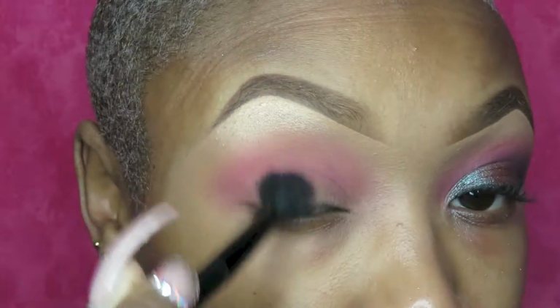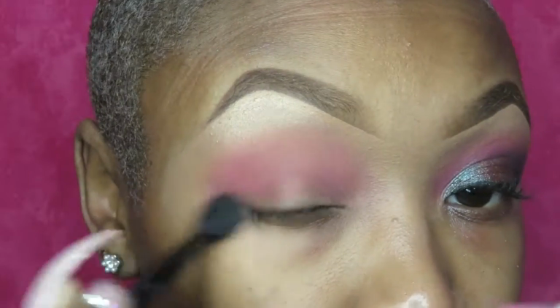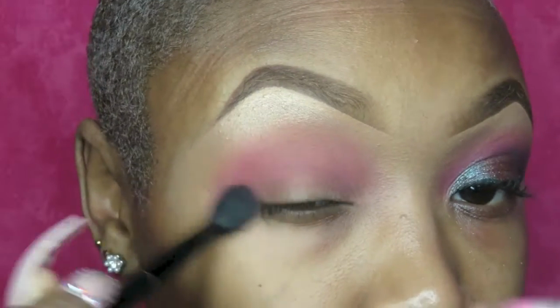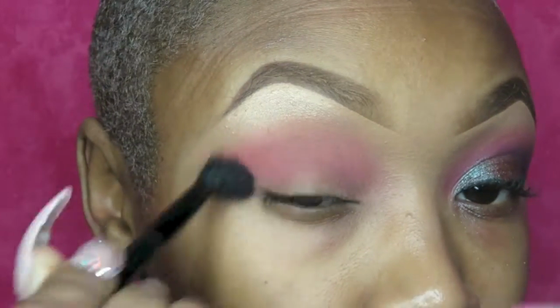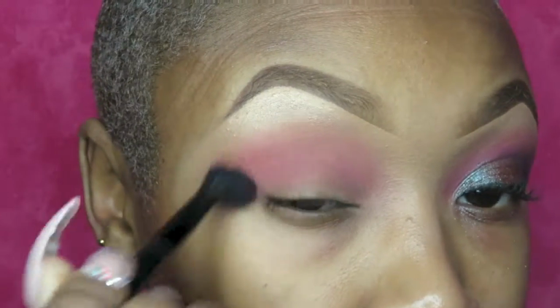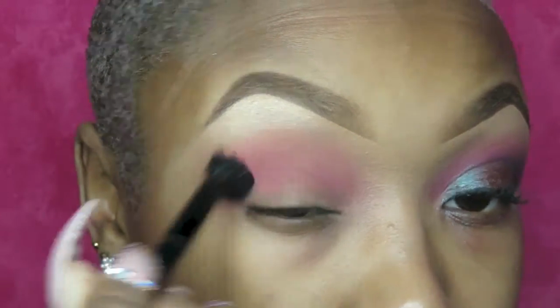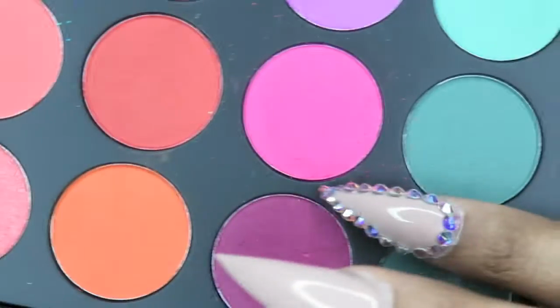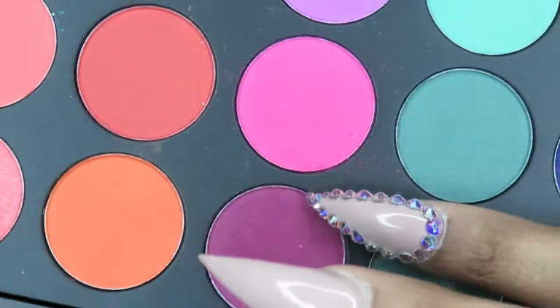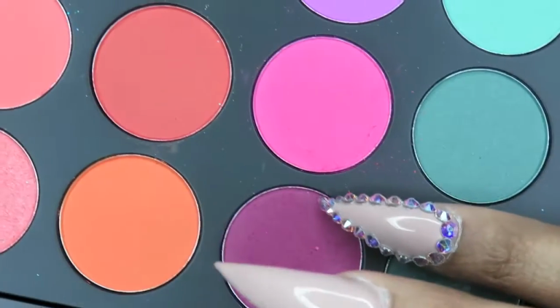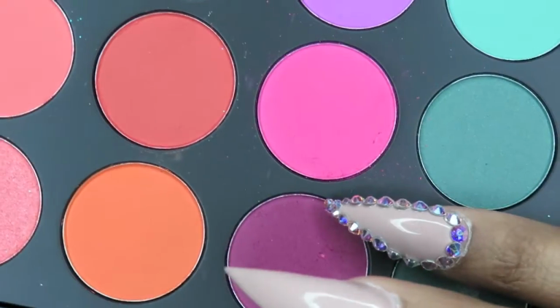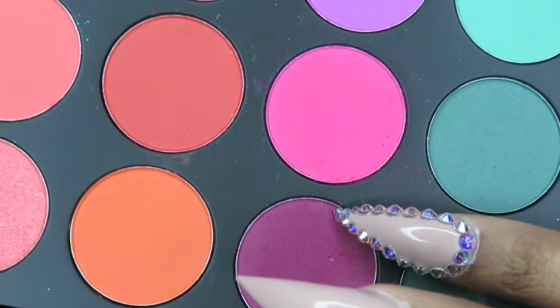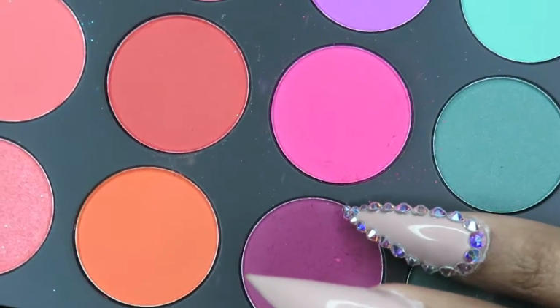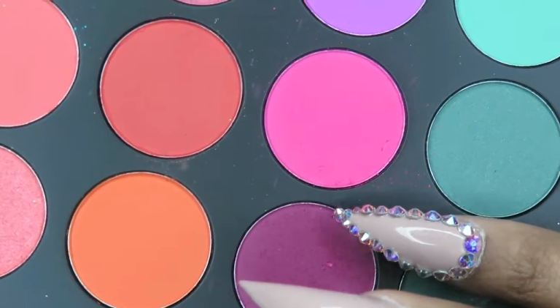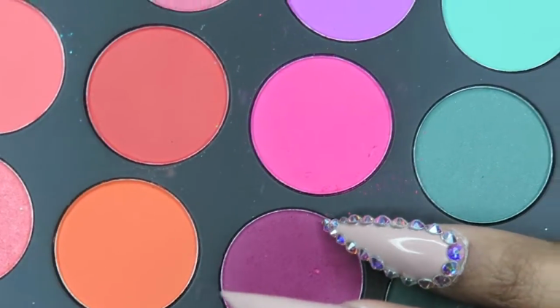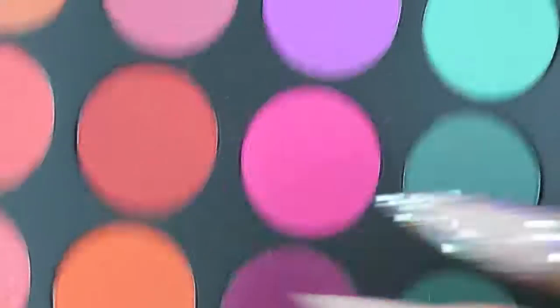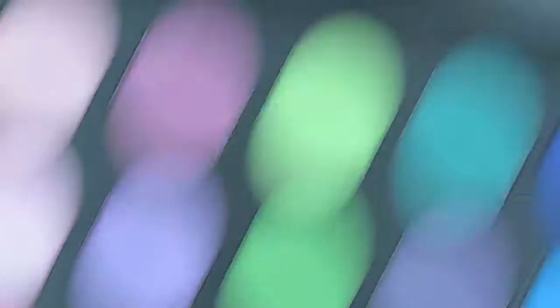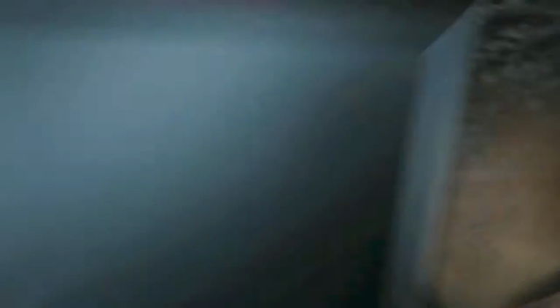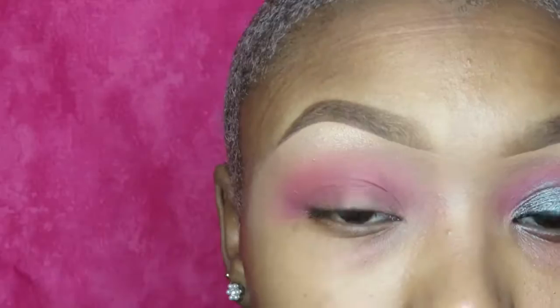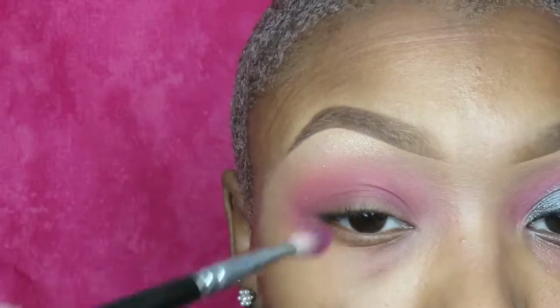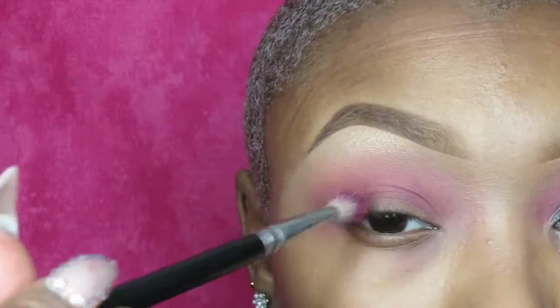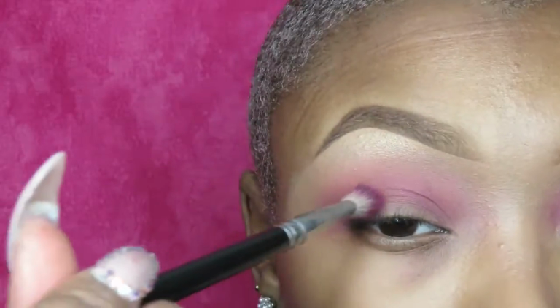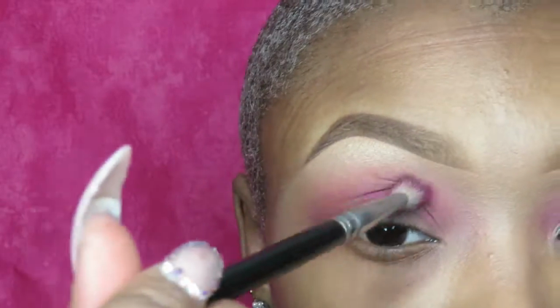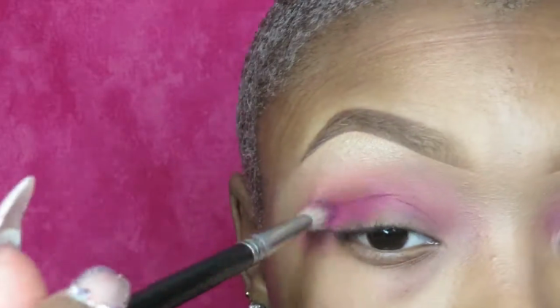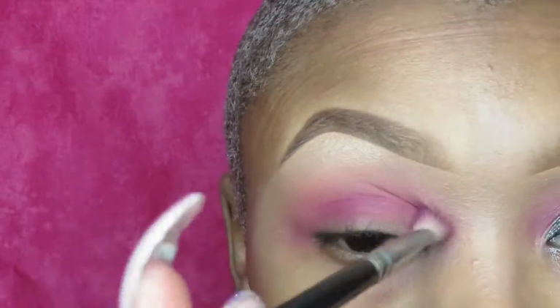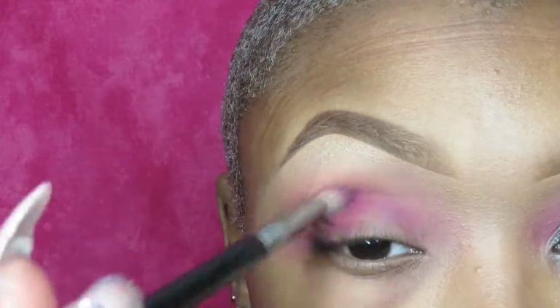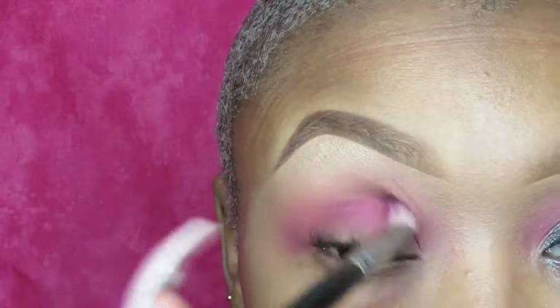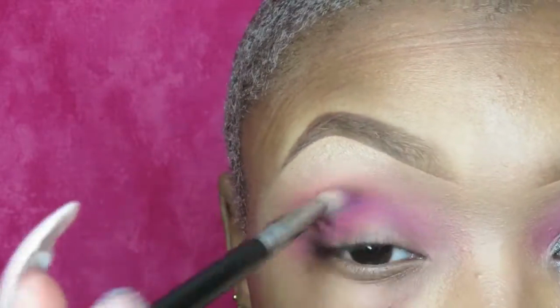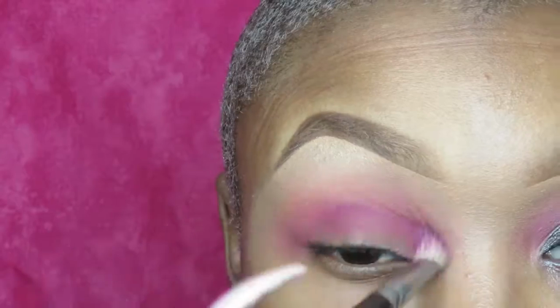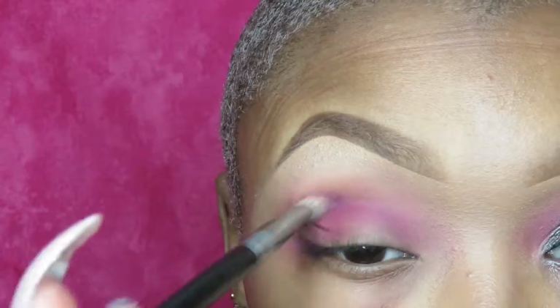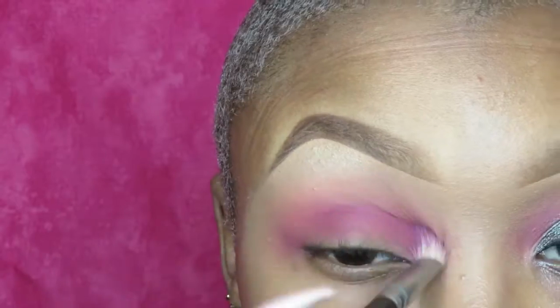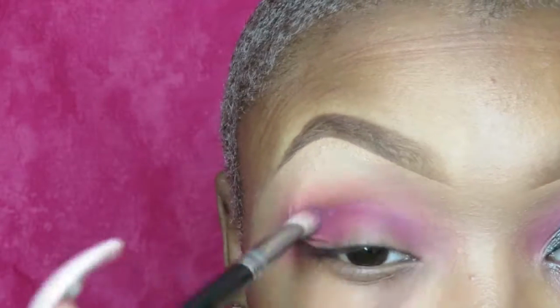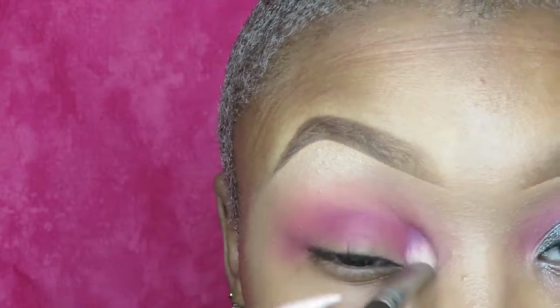Next, I'm going to take this fuchsia color and I'm going to apply this into the pockets of my eye.